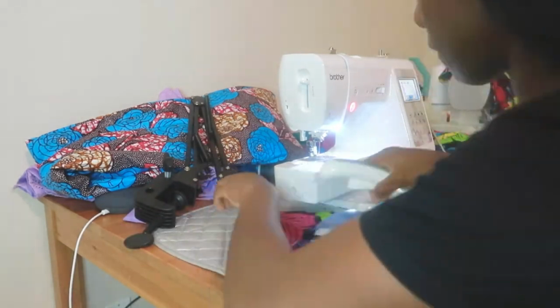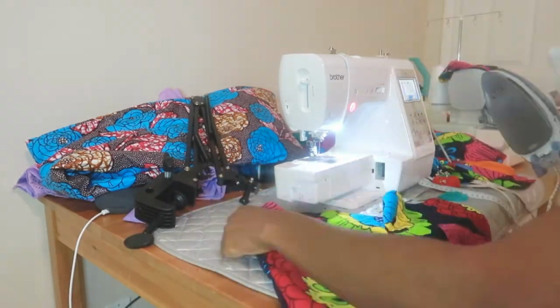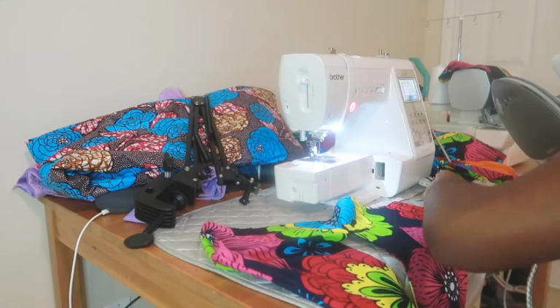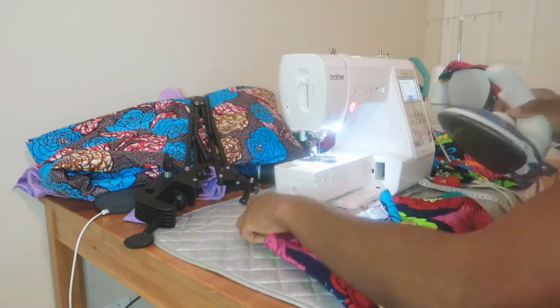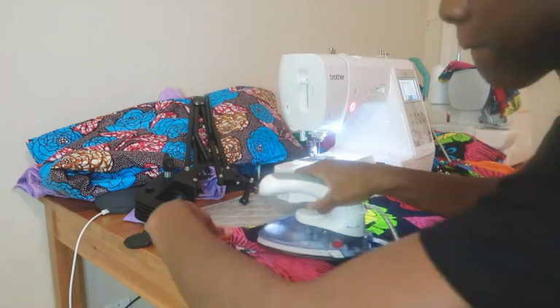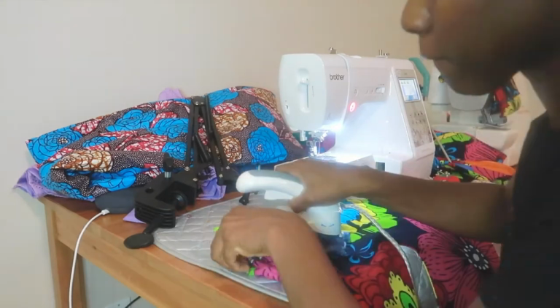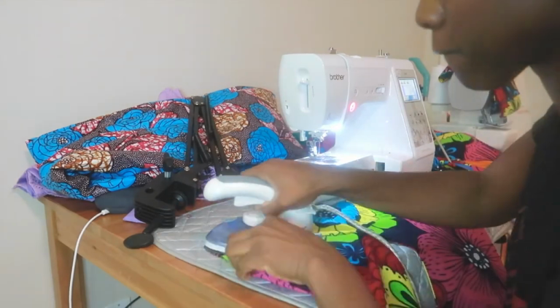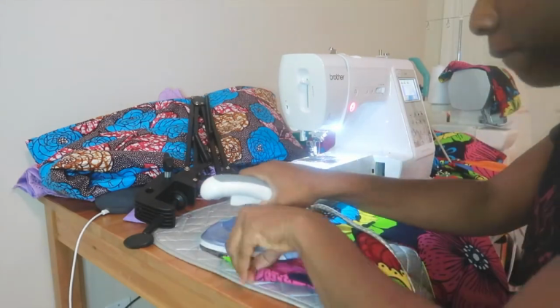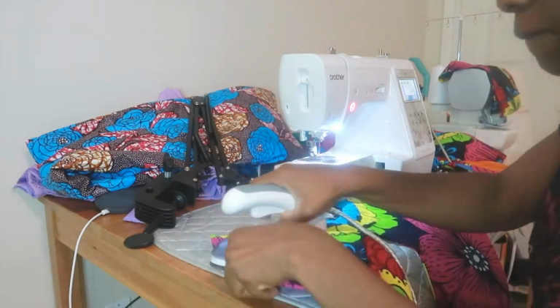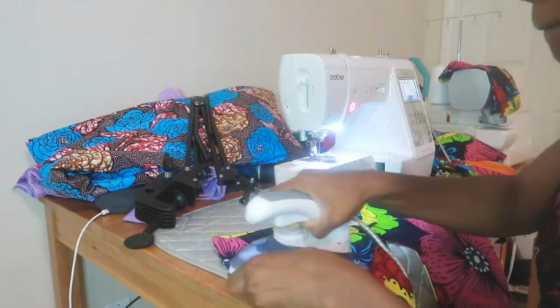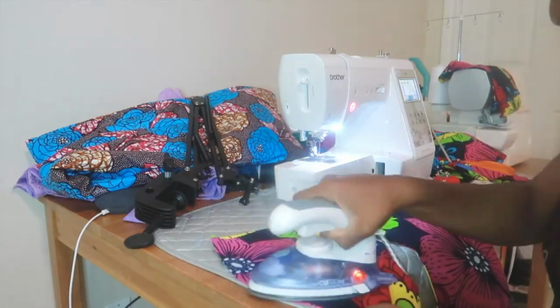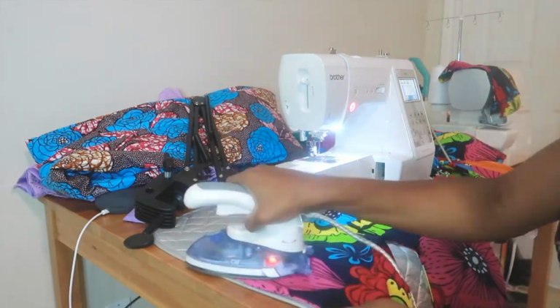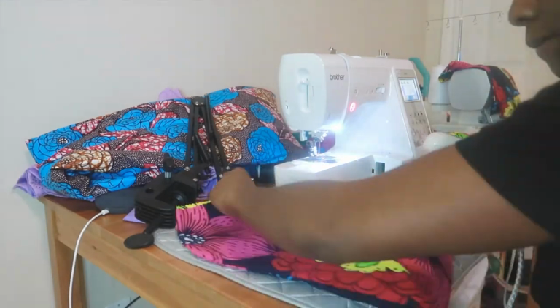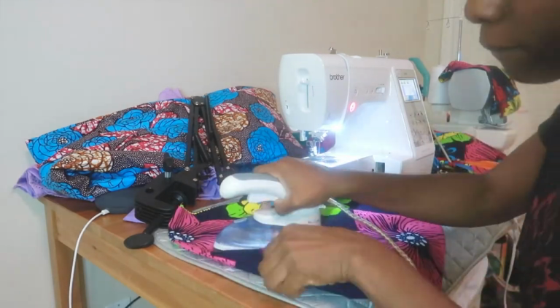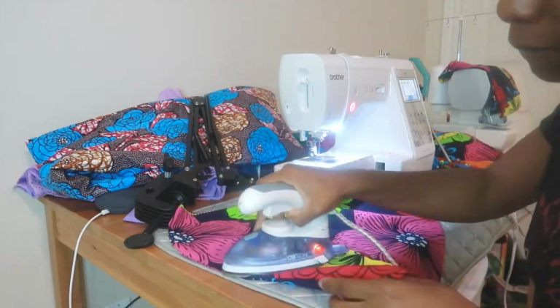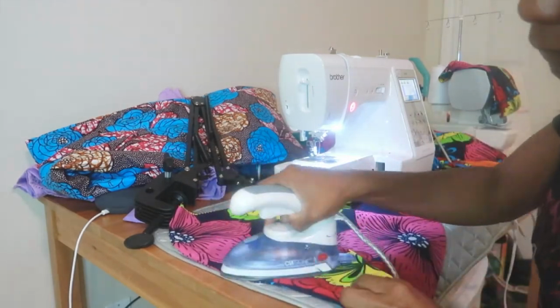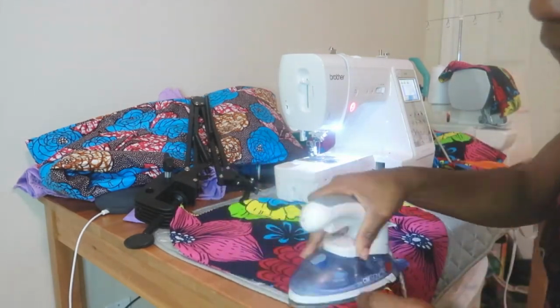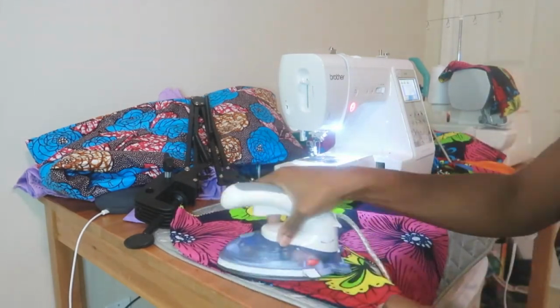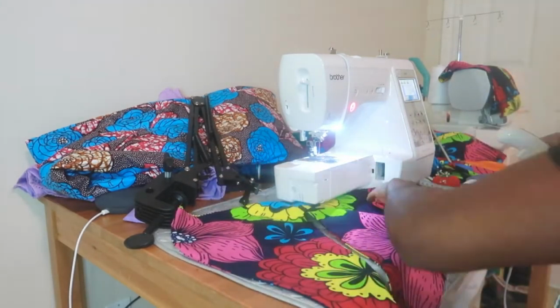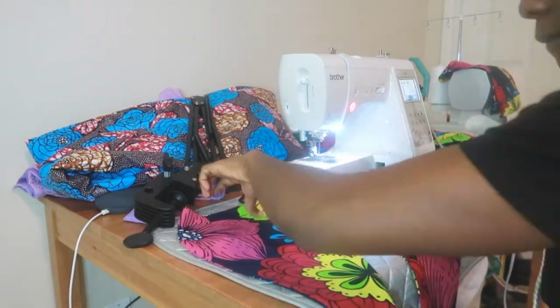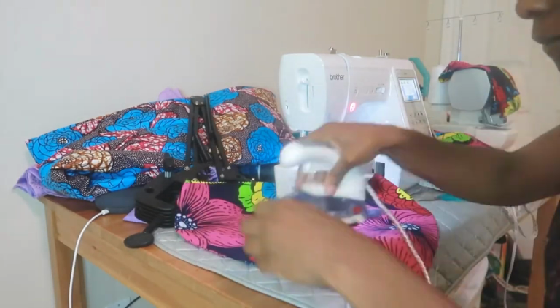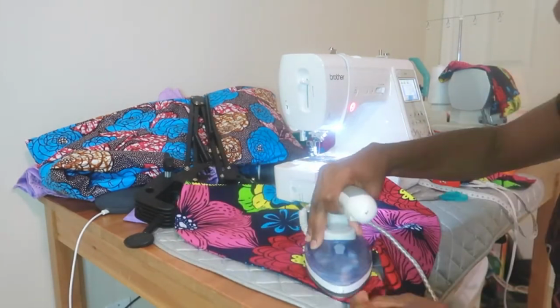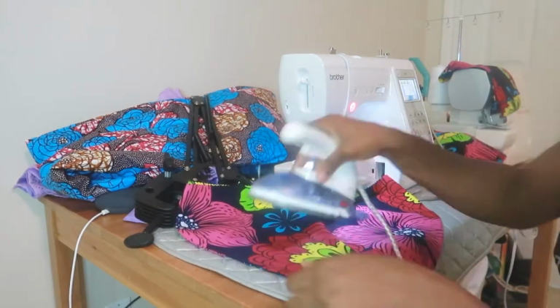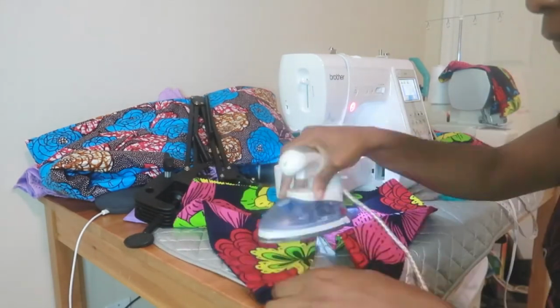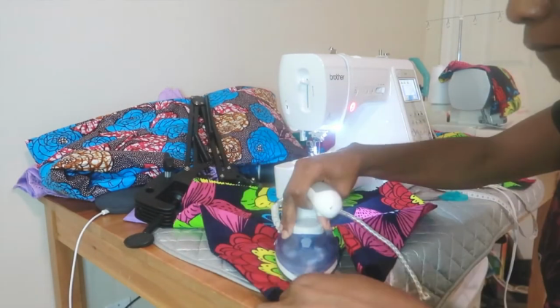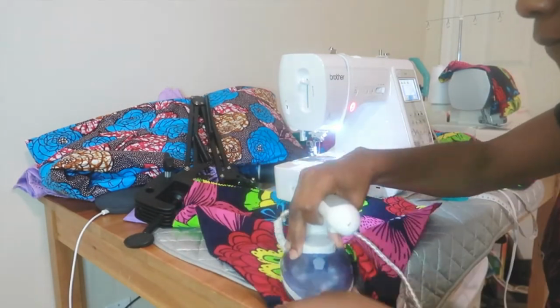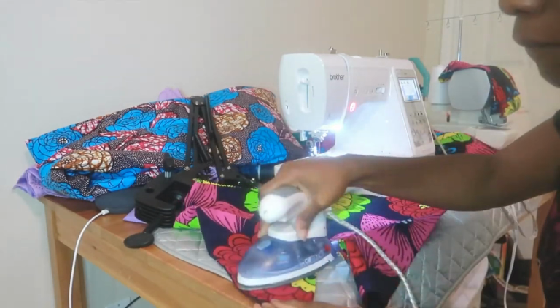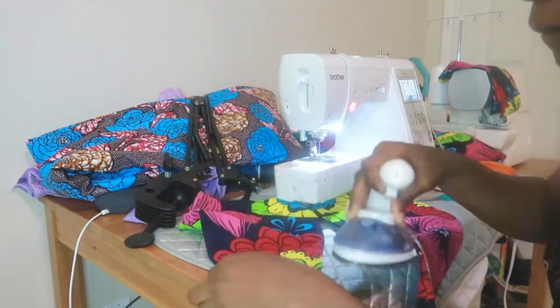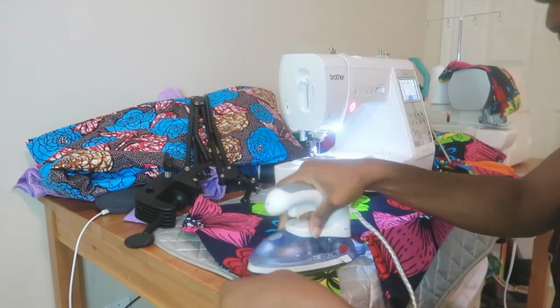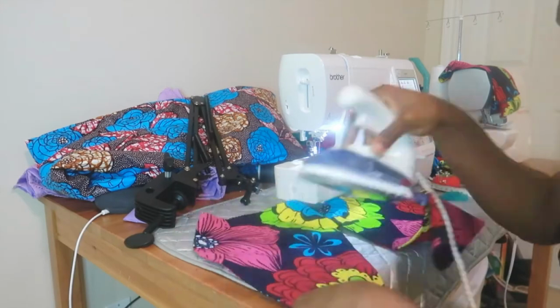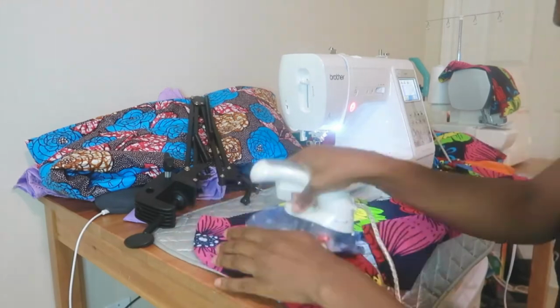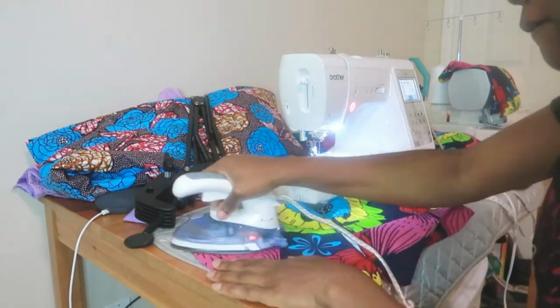Even if the facing does show a little, it doesn't really matter because it's the same fabric. Remember, you can use a plain fabric for your facing.